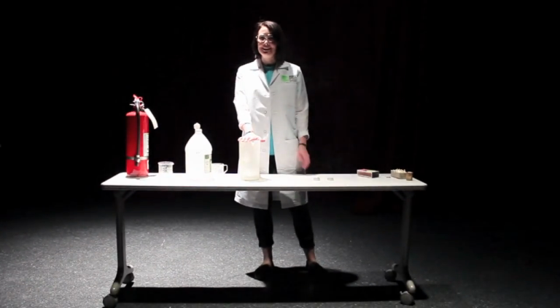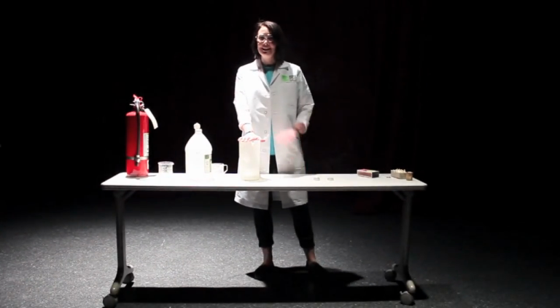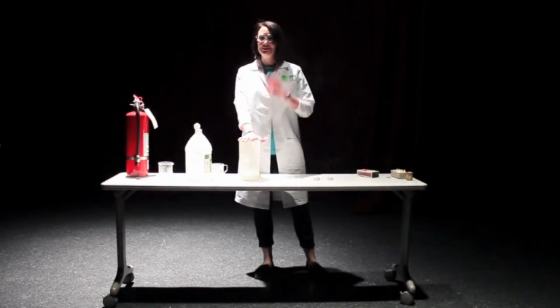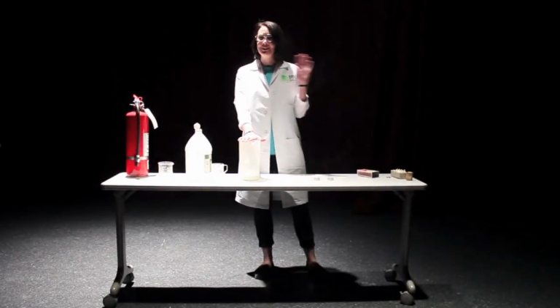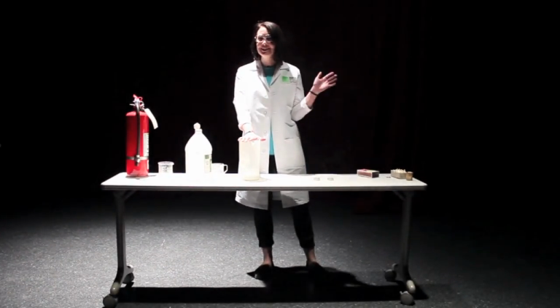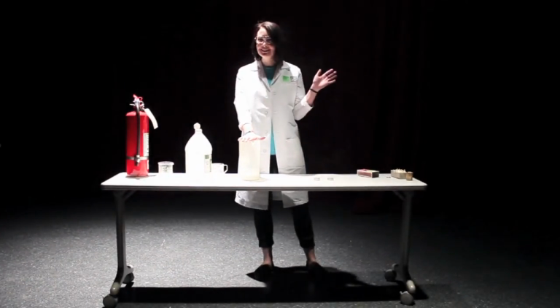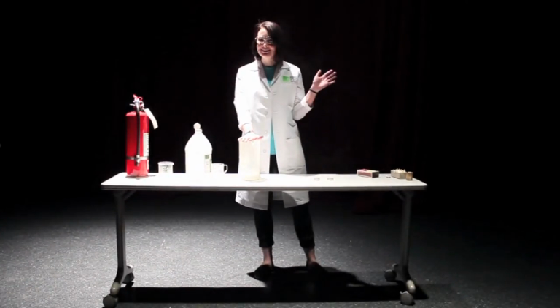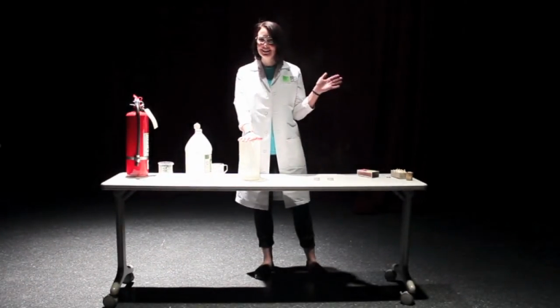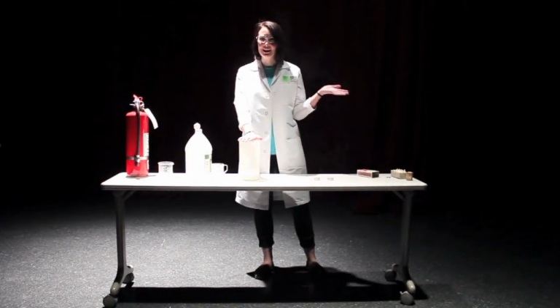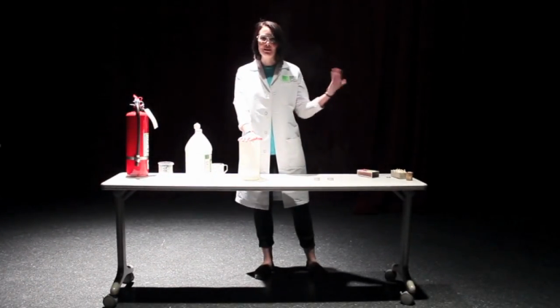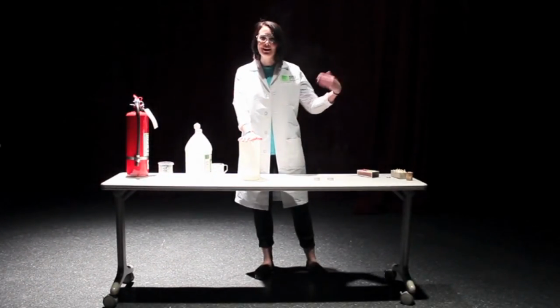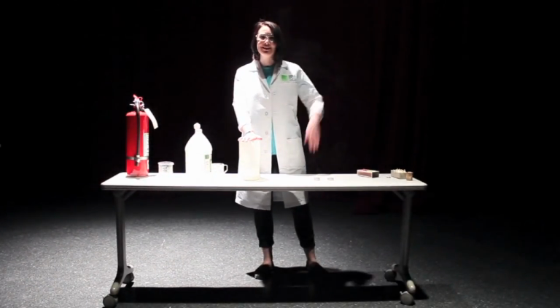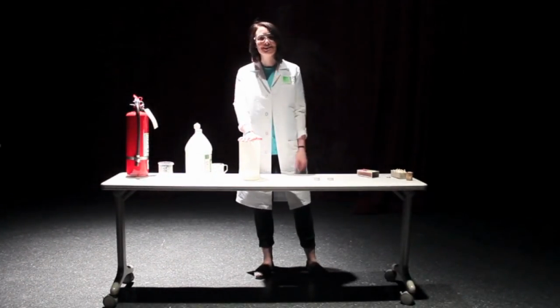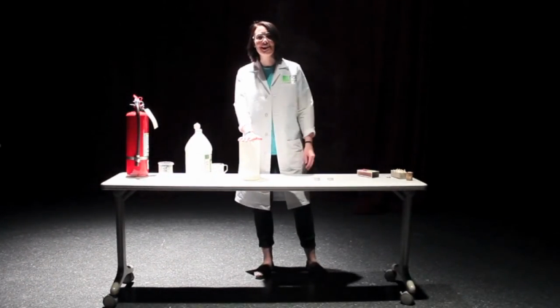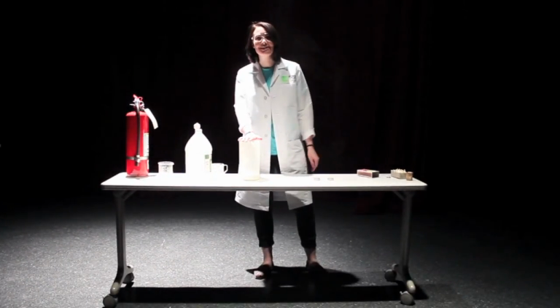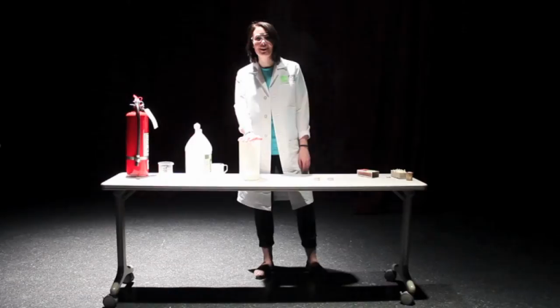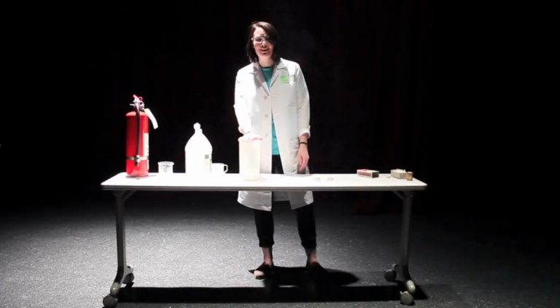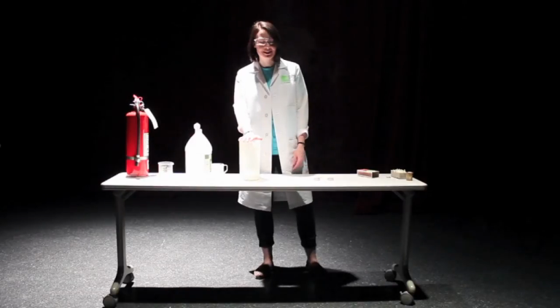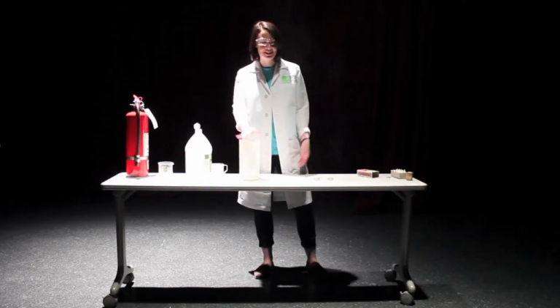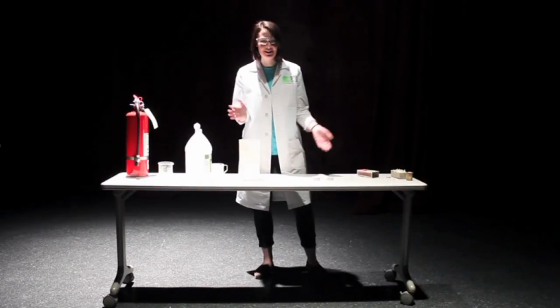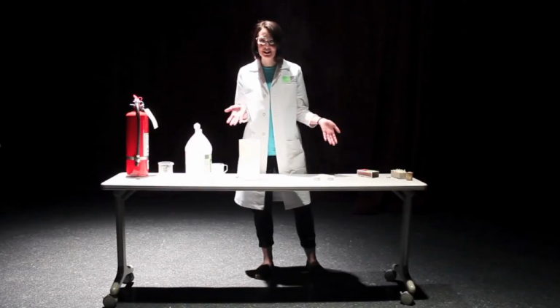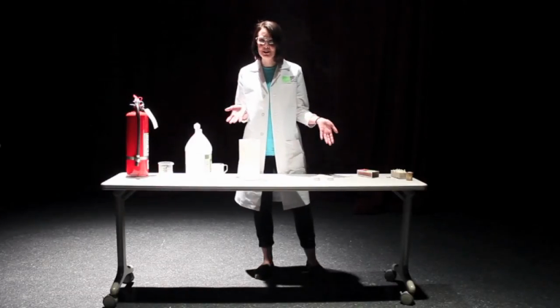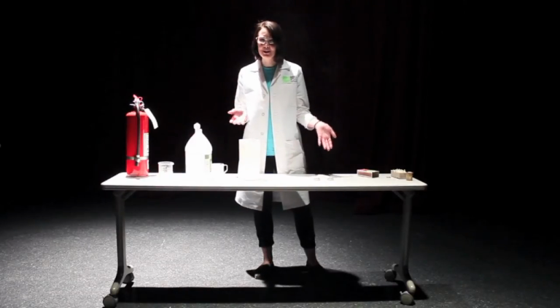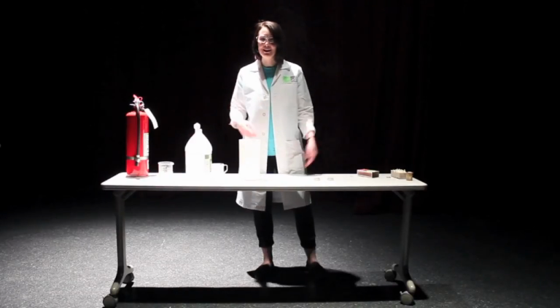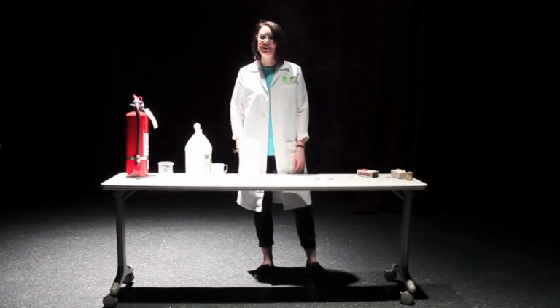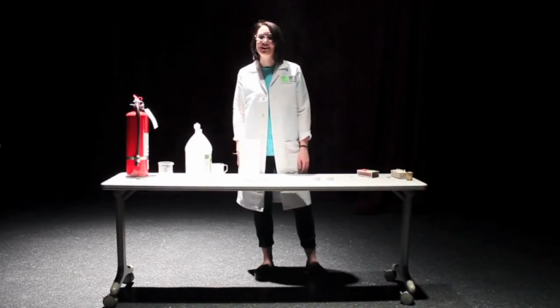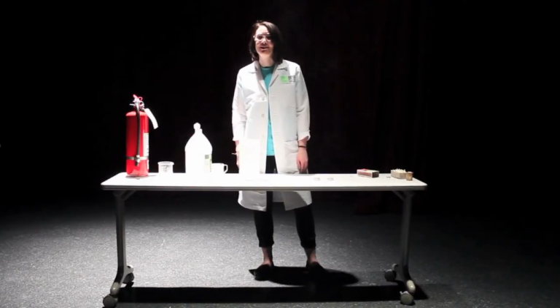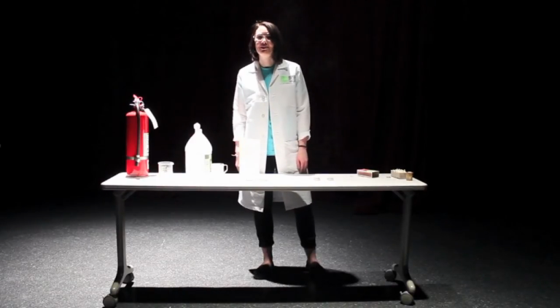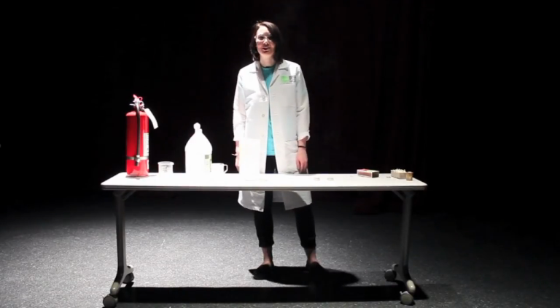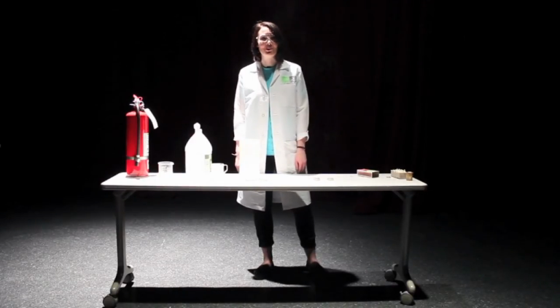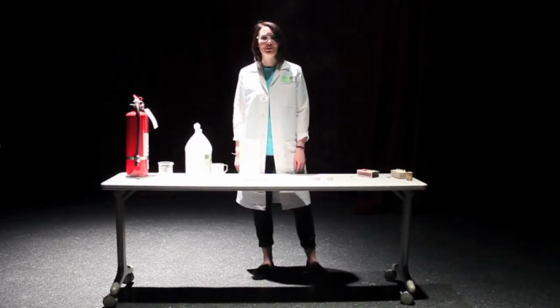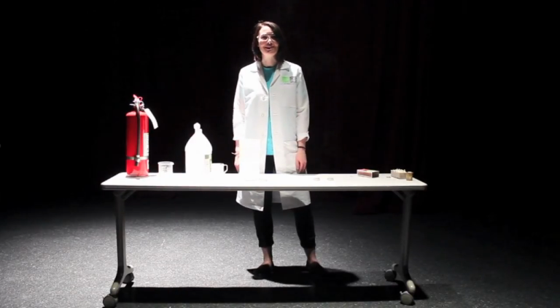Thanks for watching, and come on down to the Science Center of Iowa to see this experiment and many other very cool ones.